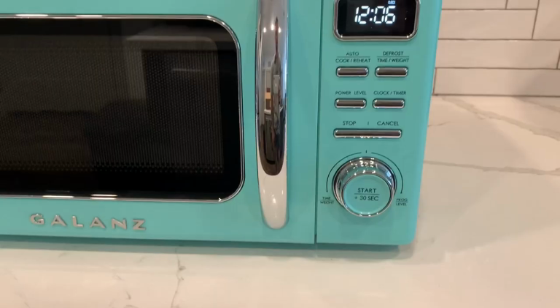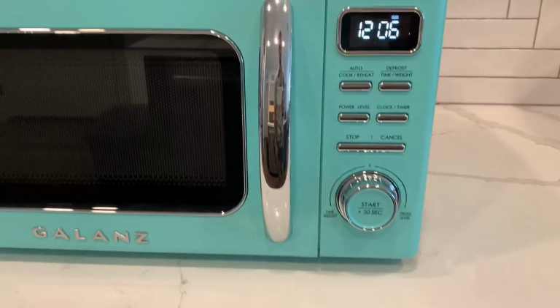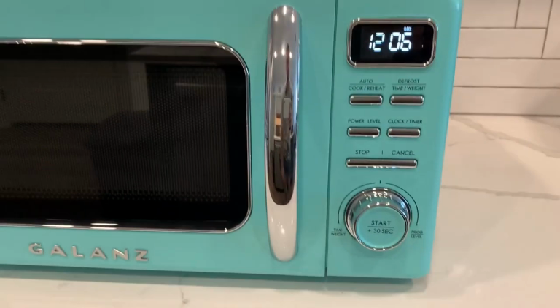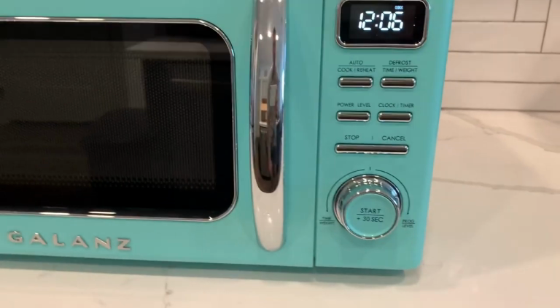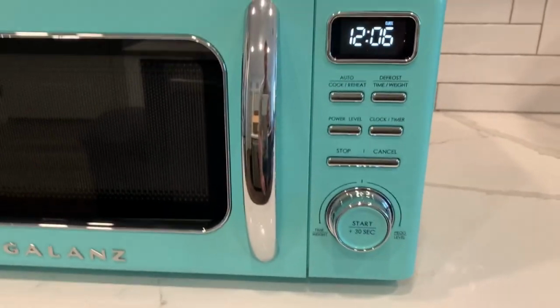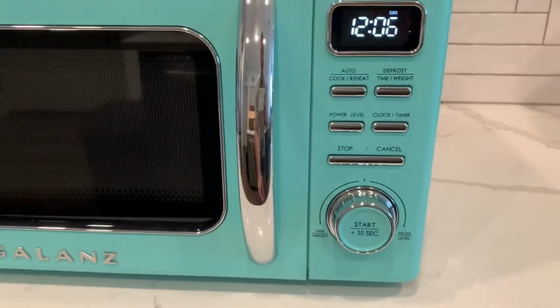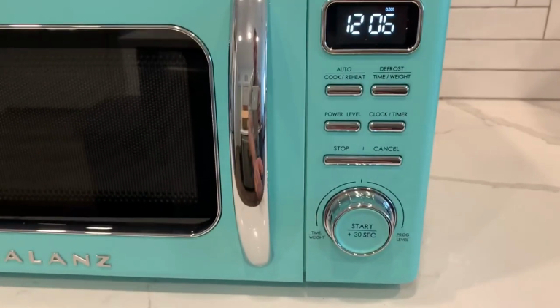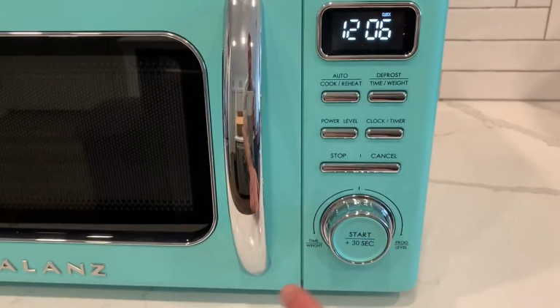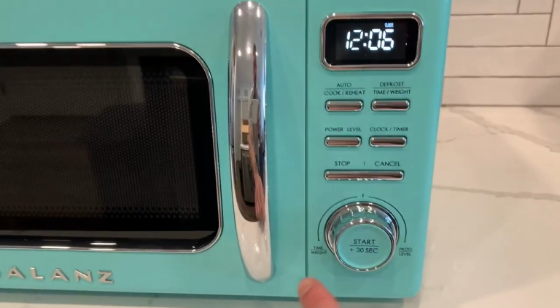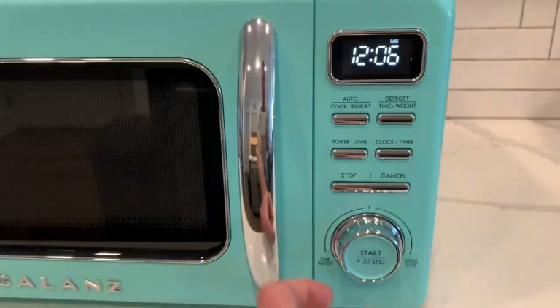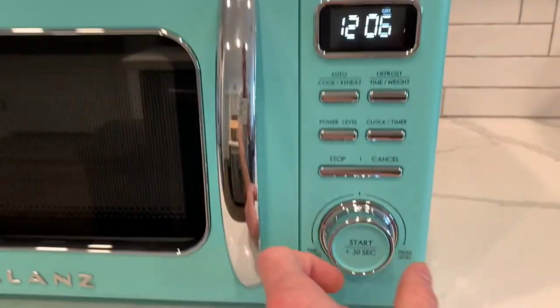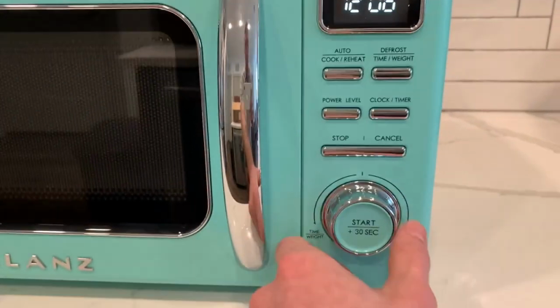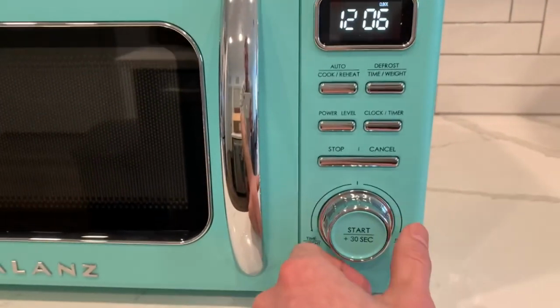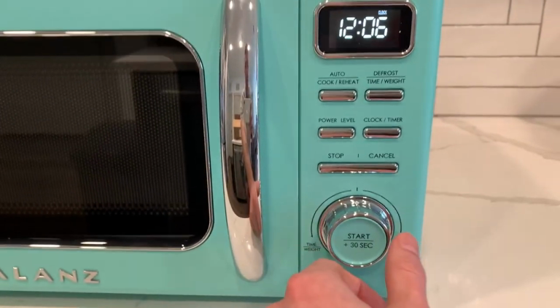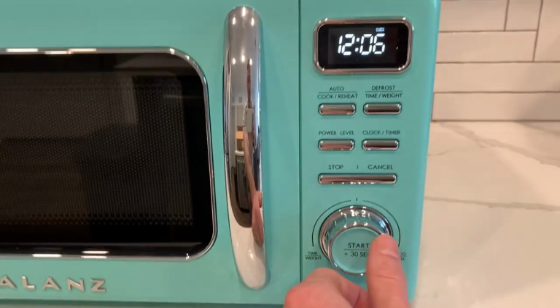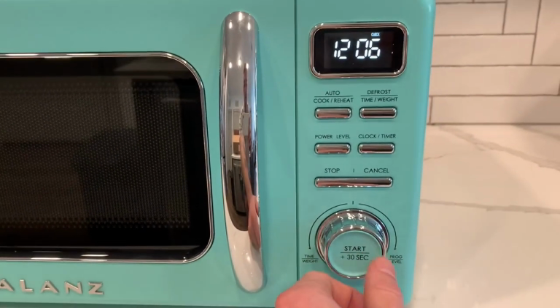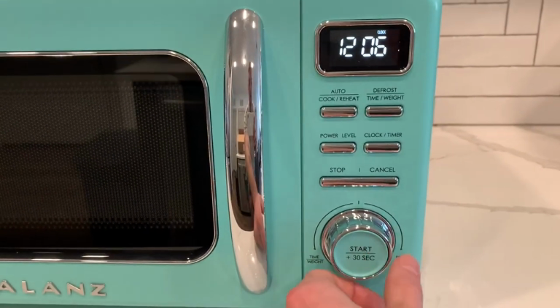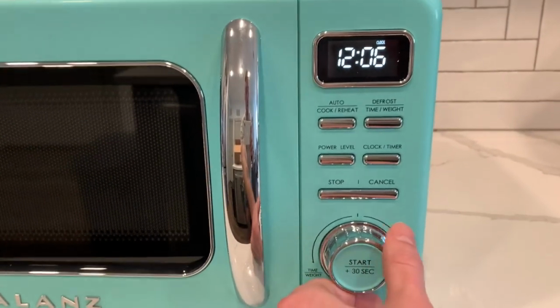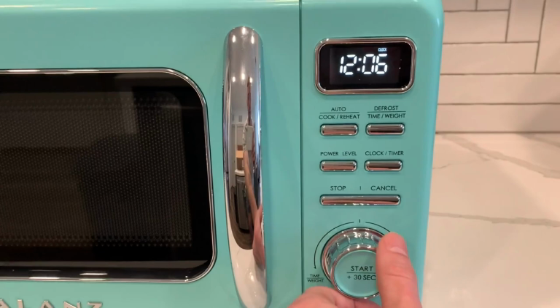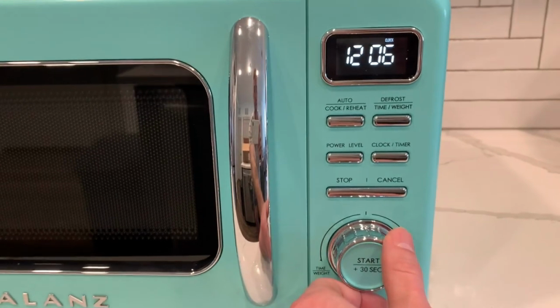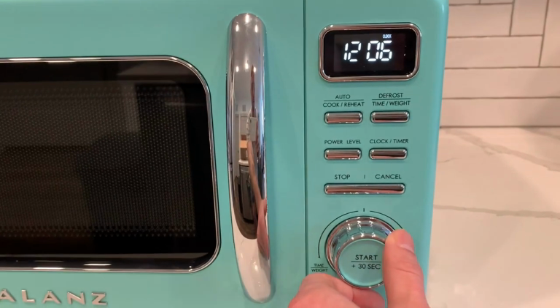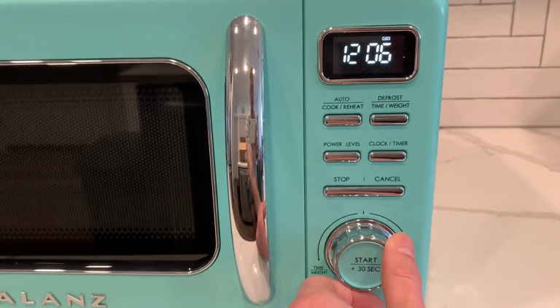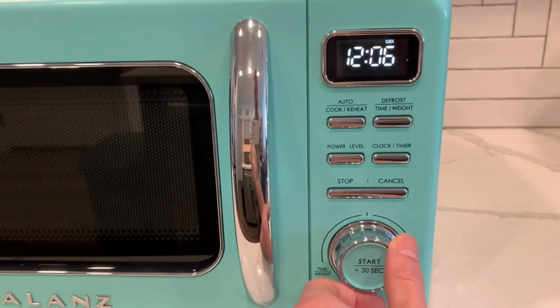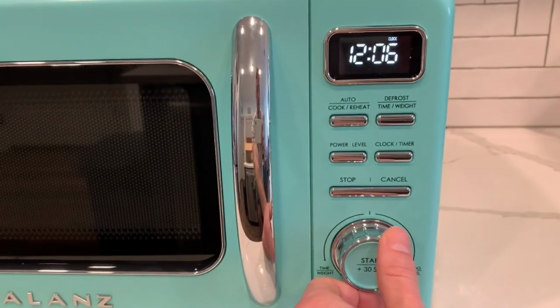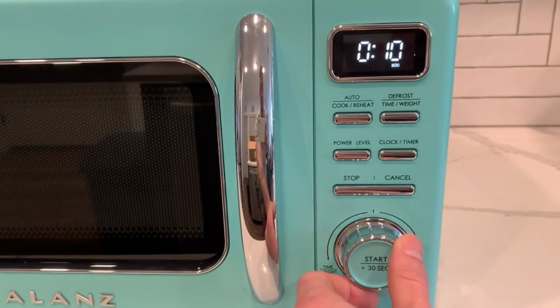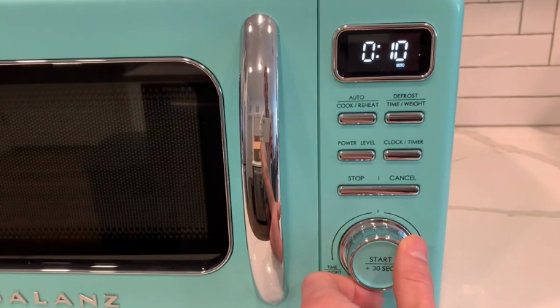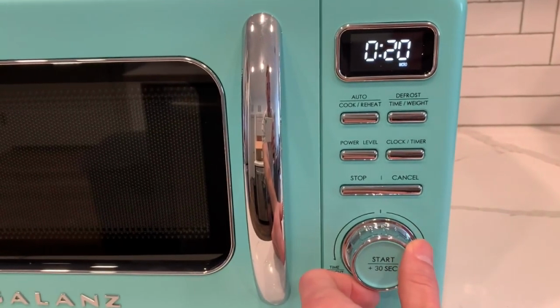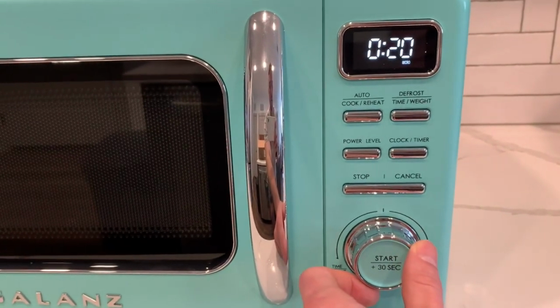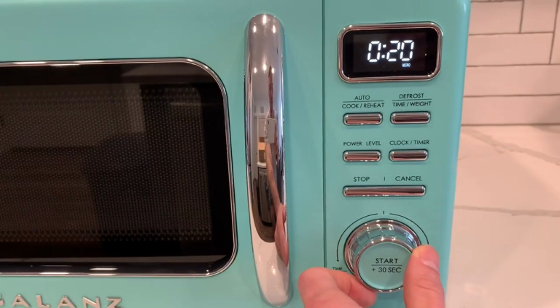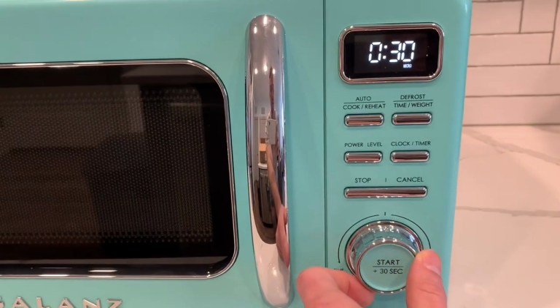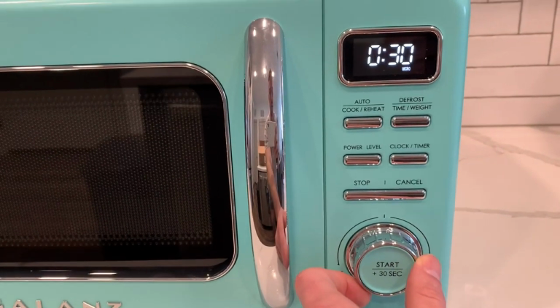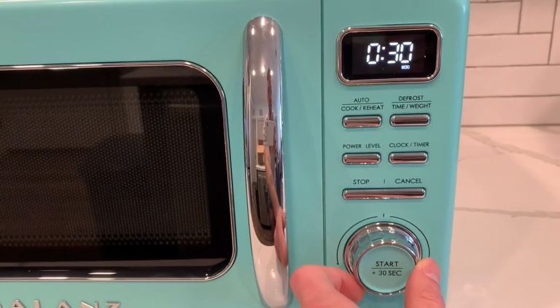A really cool feature here is that there's not a number pad. Instead, you have a knob and every time you turn it up, it increases by 10 seconds.